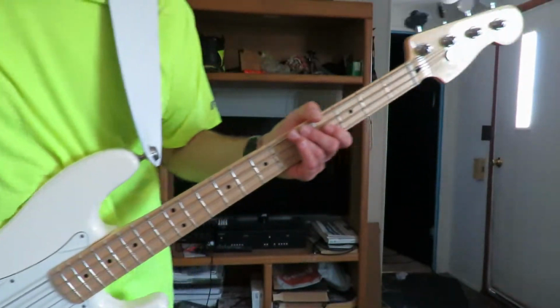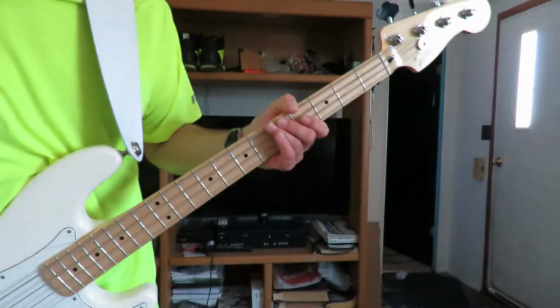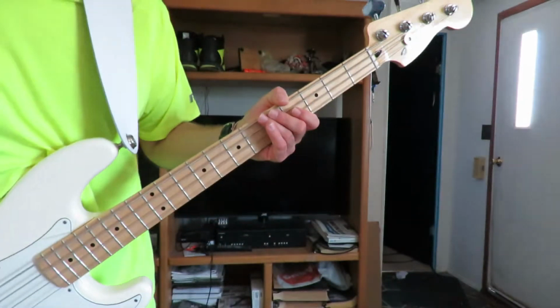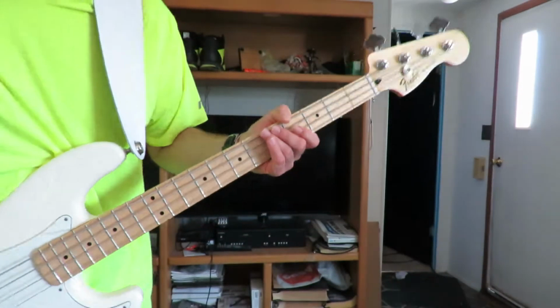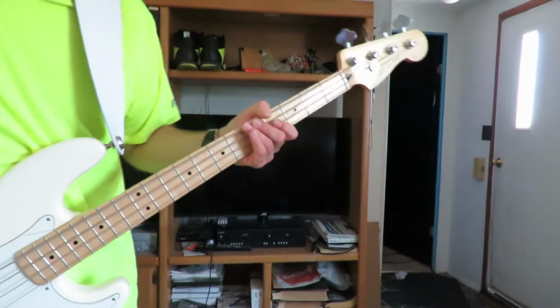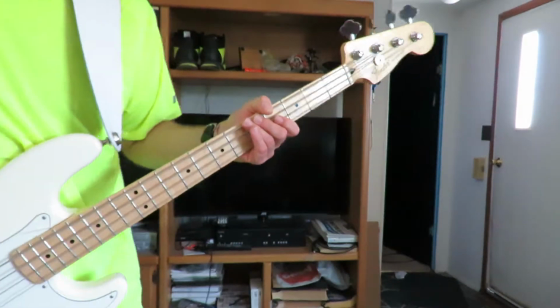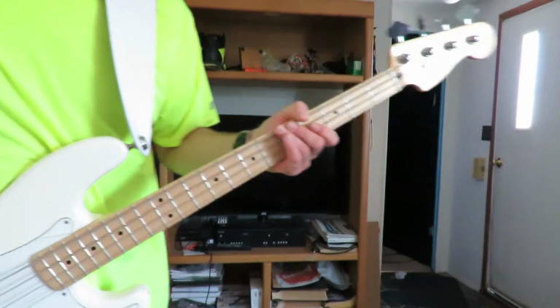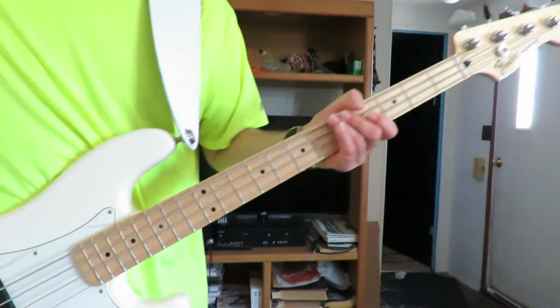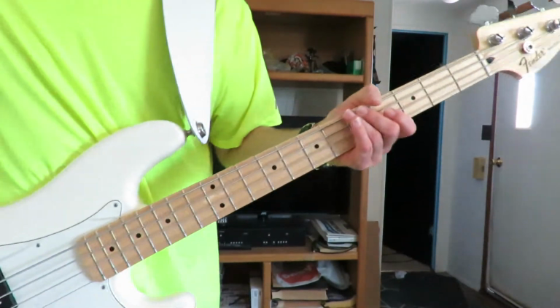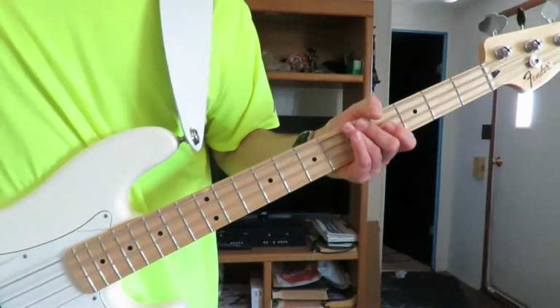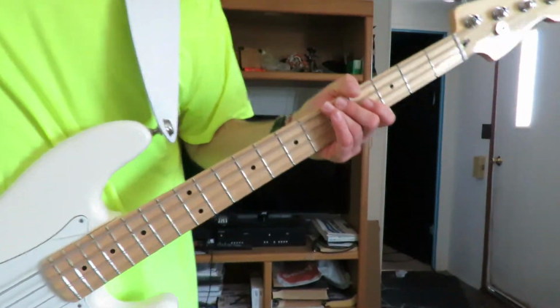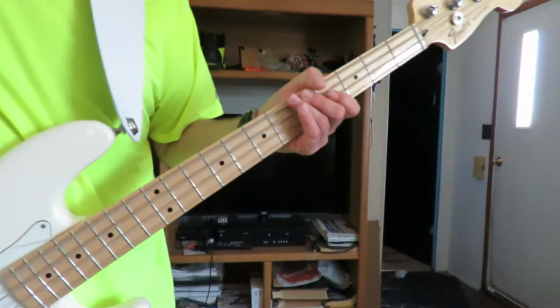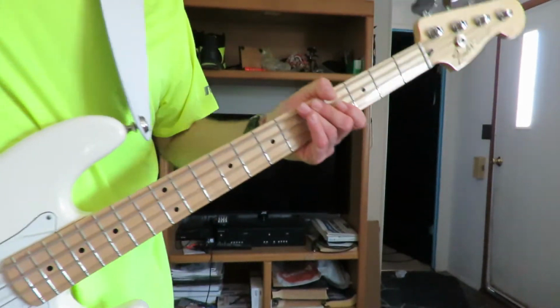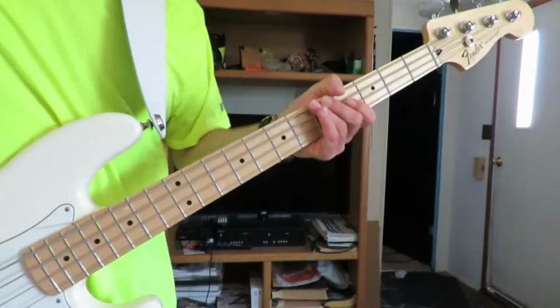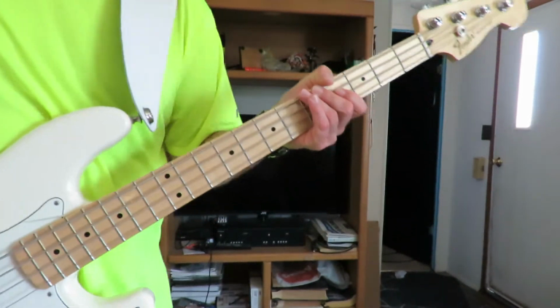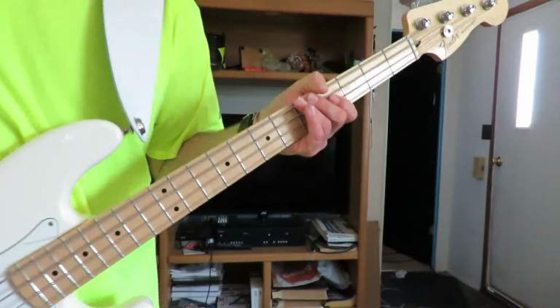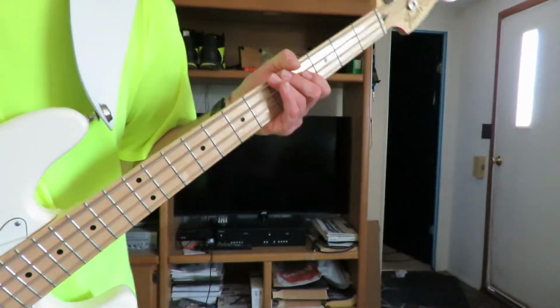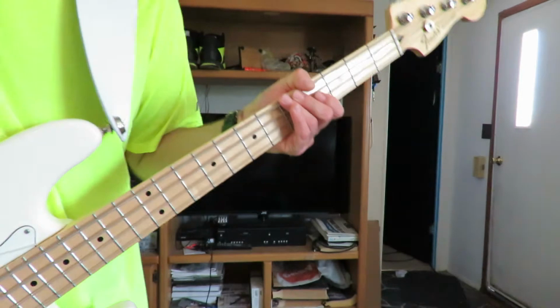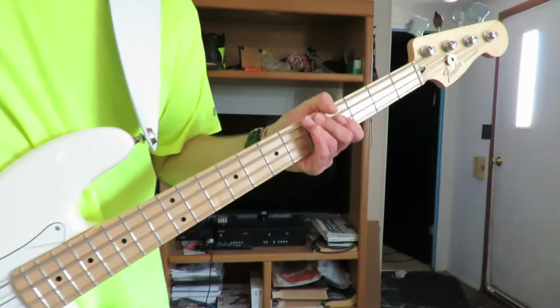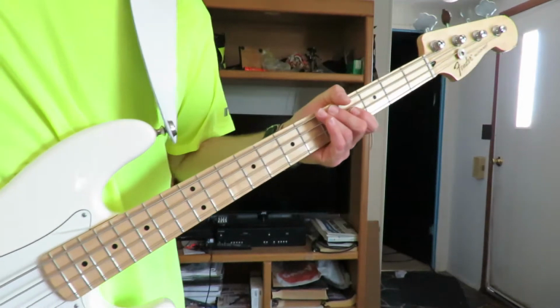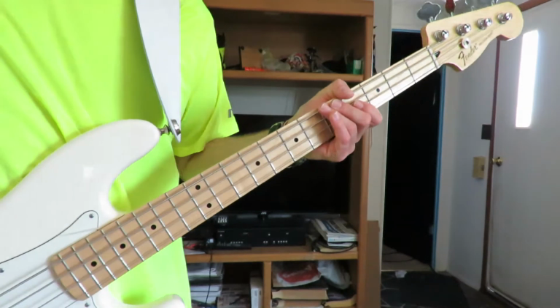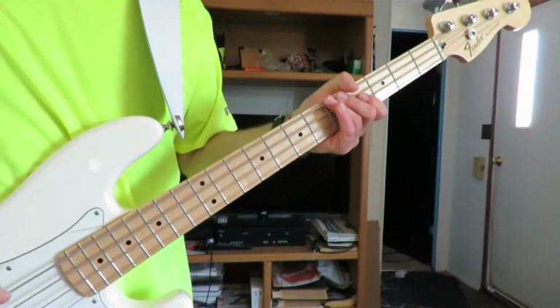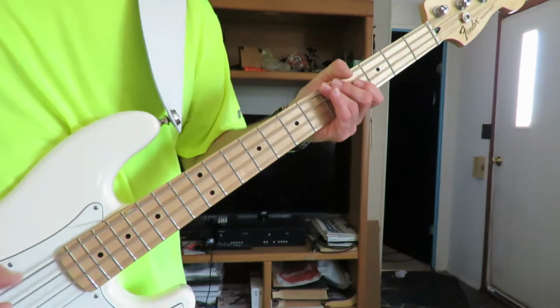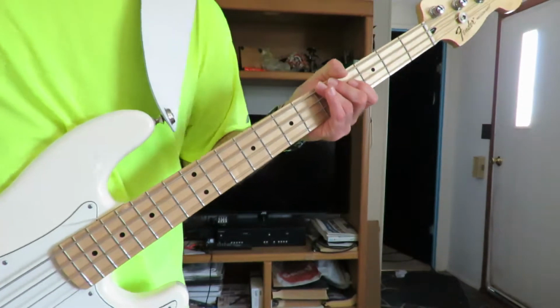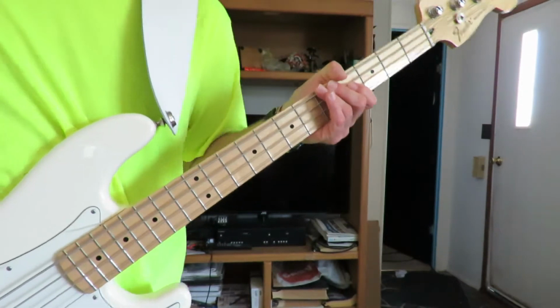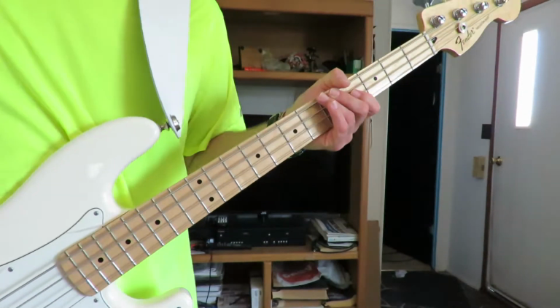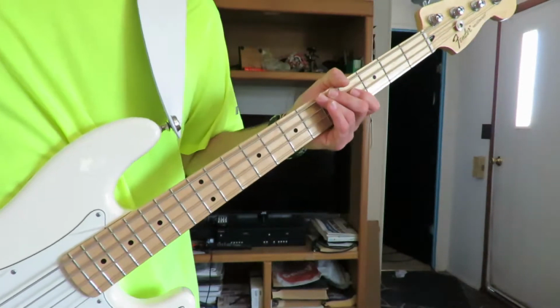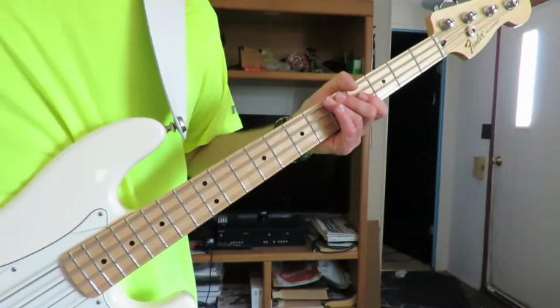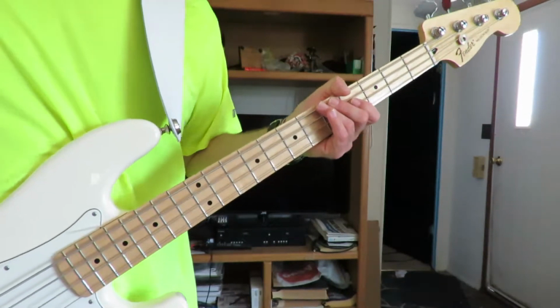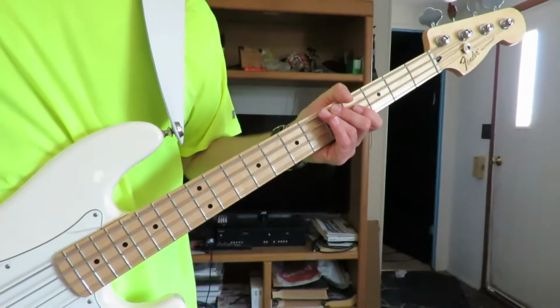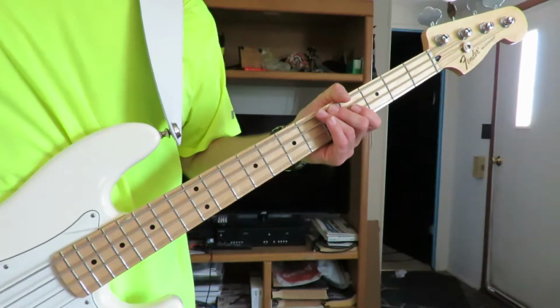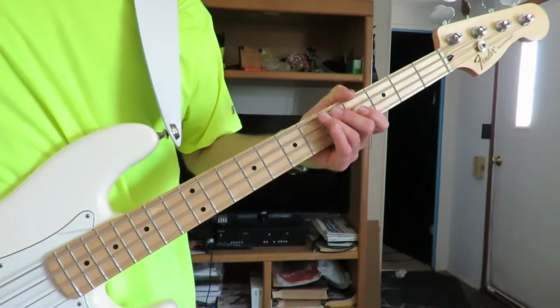So on the course riff, I figured out most of the course except for like two notes, and I call them the two notes in the turnaround riff.